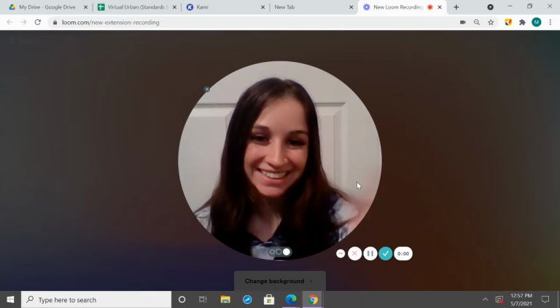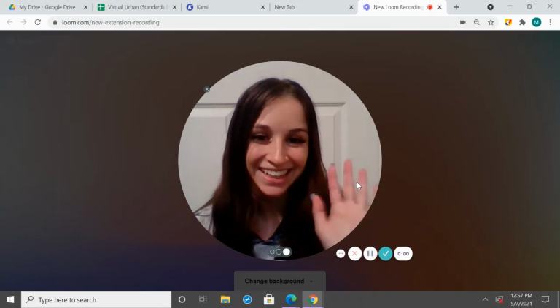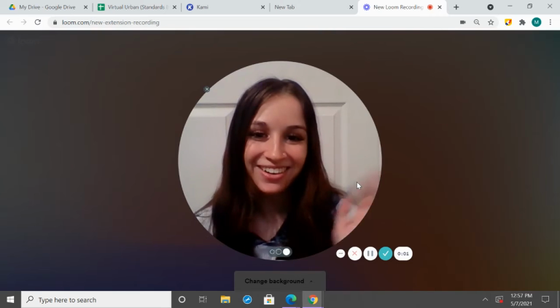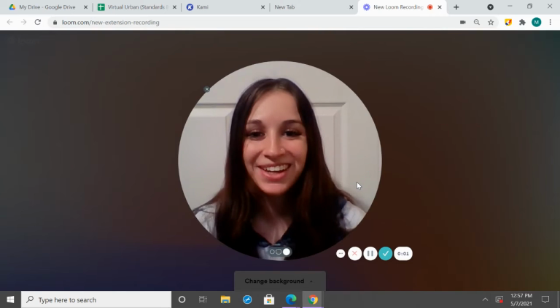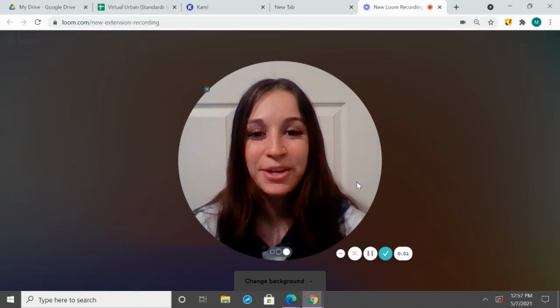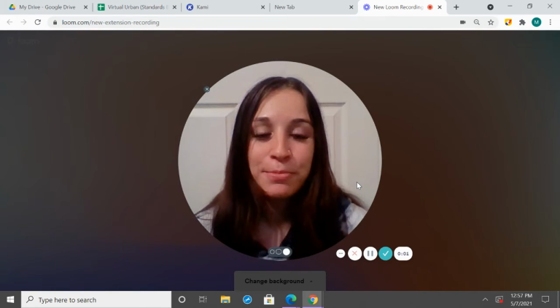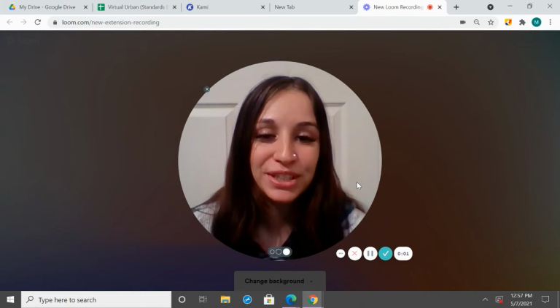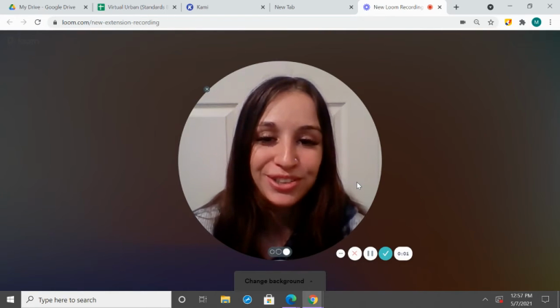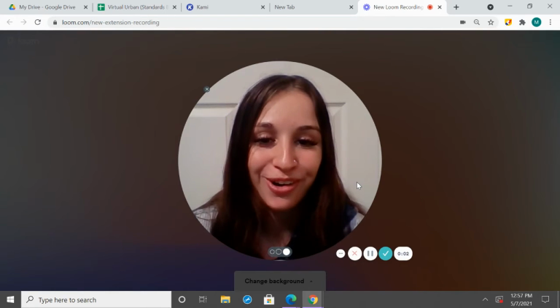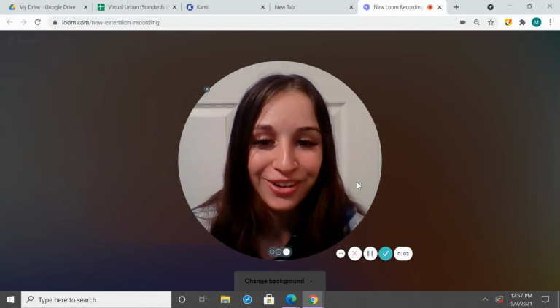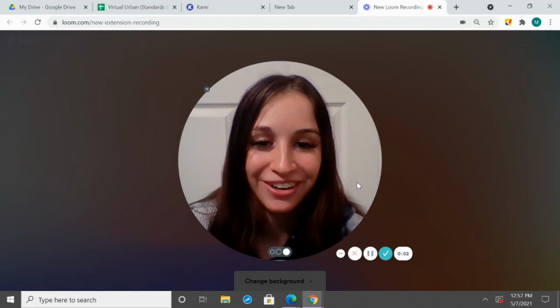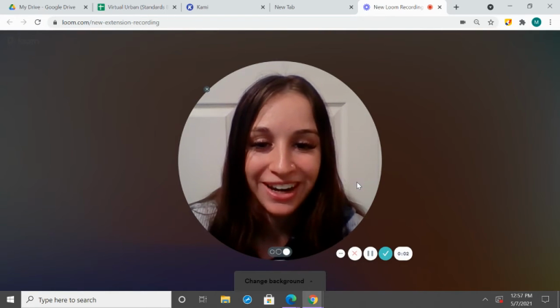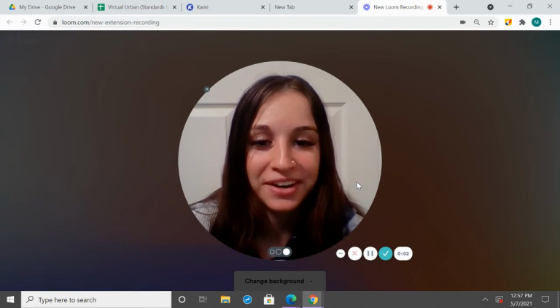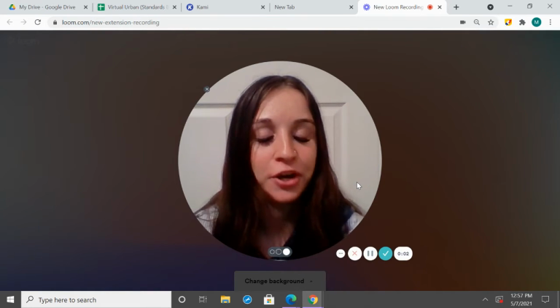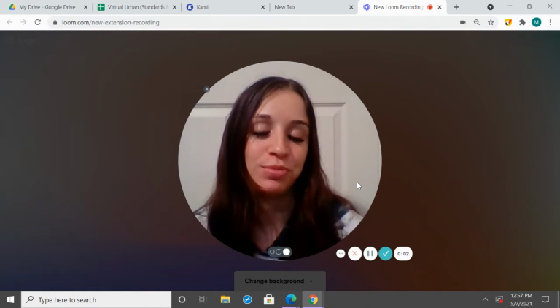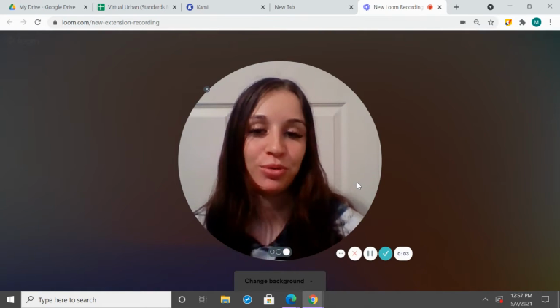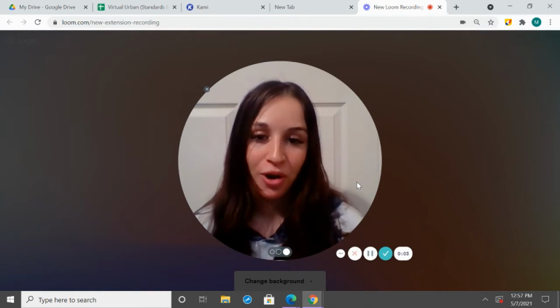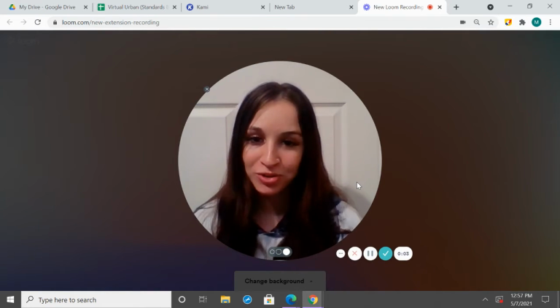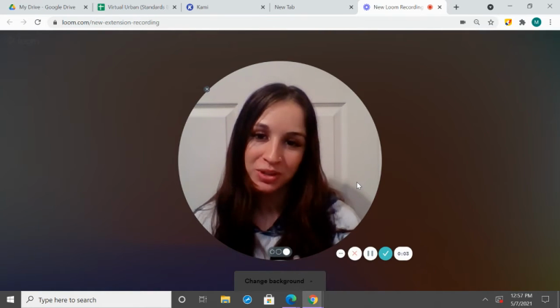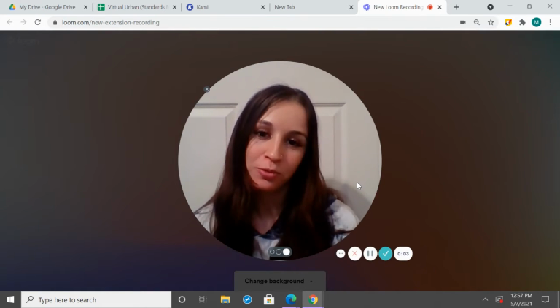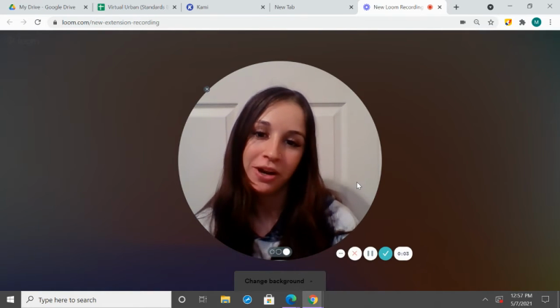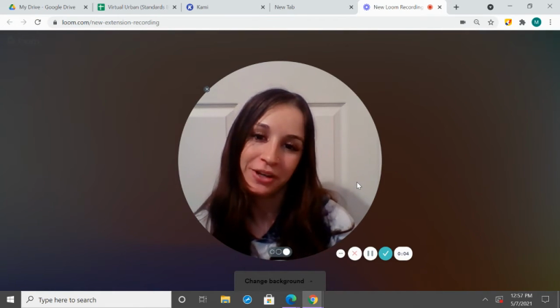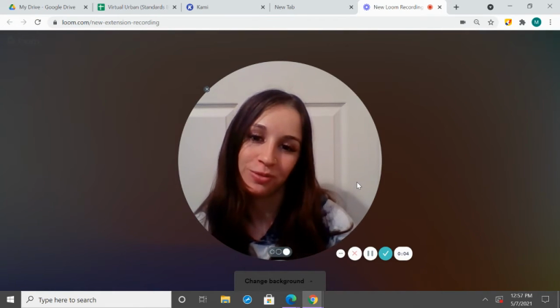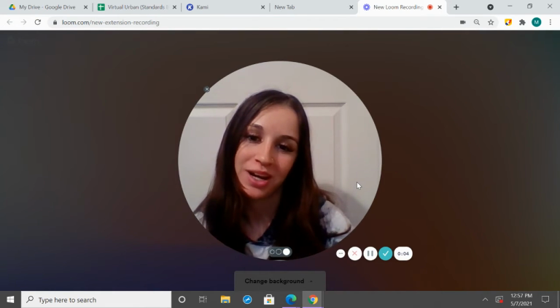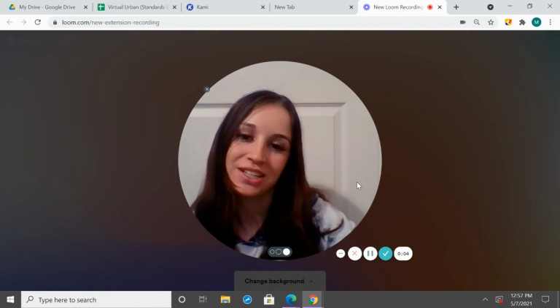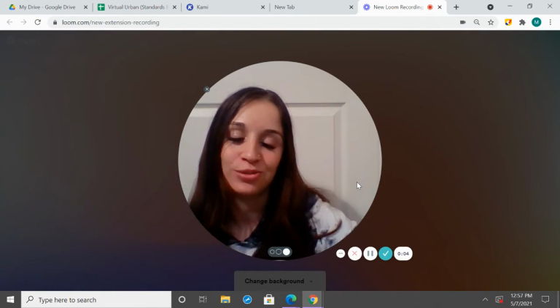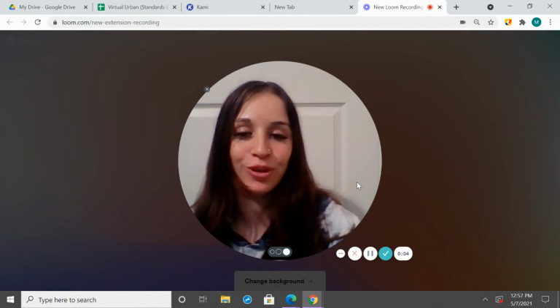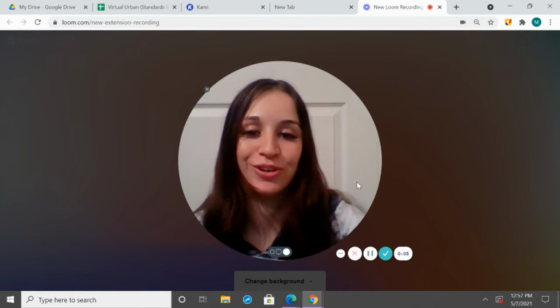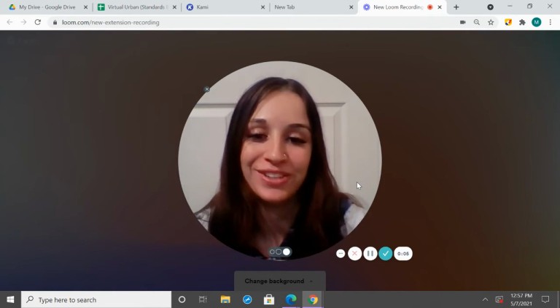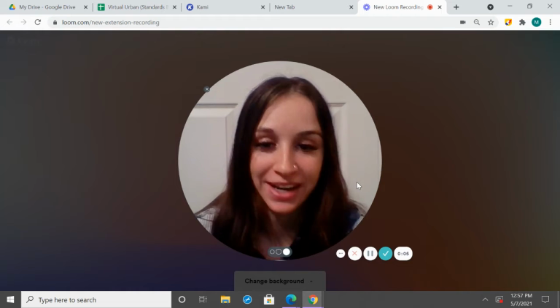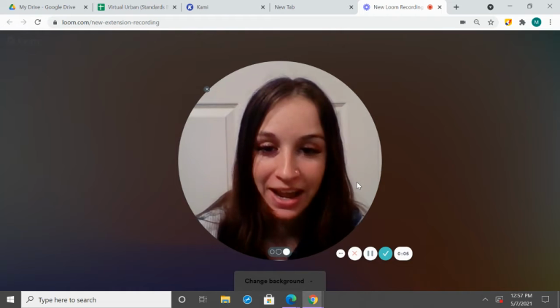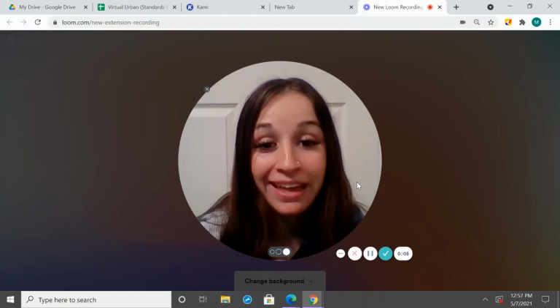Hey second grade, Ms. Carl here again. I hope you are all doing well and ready to learn today.